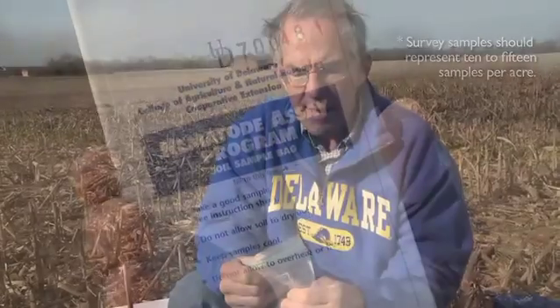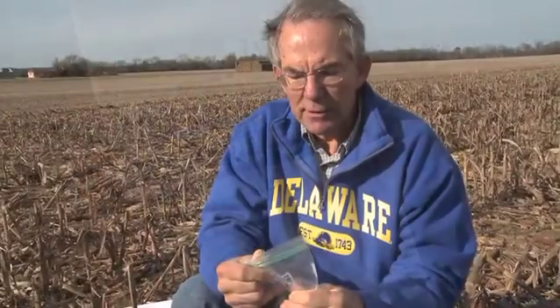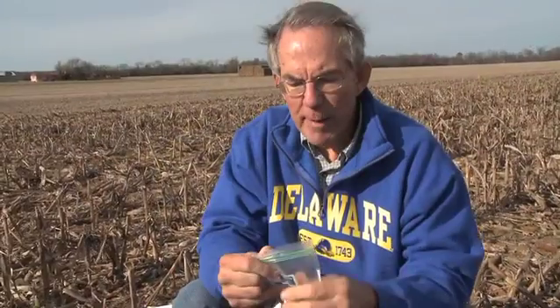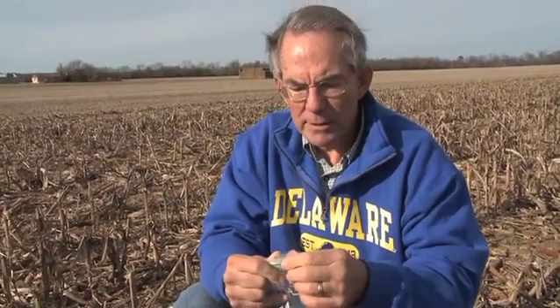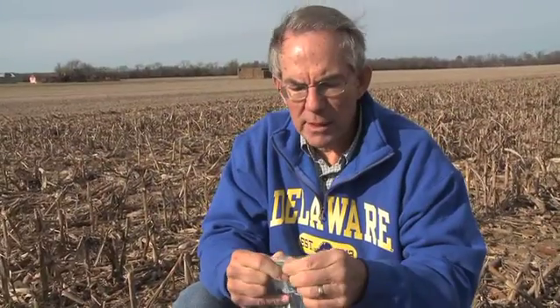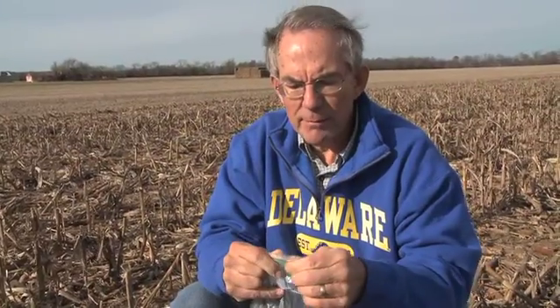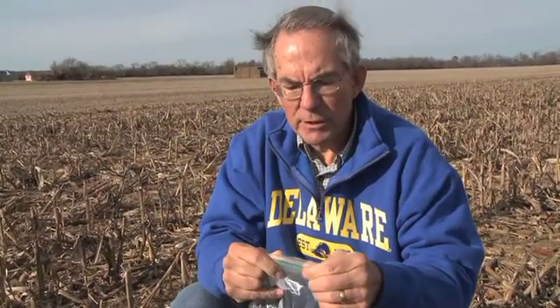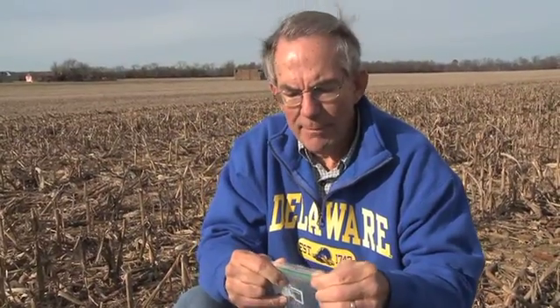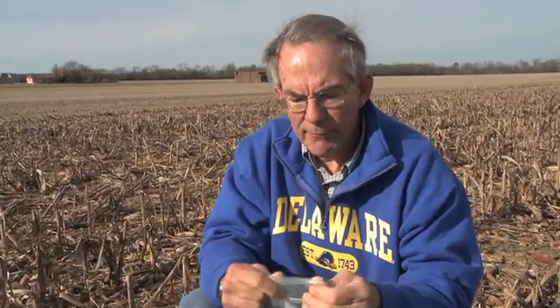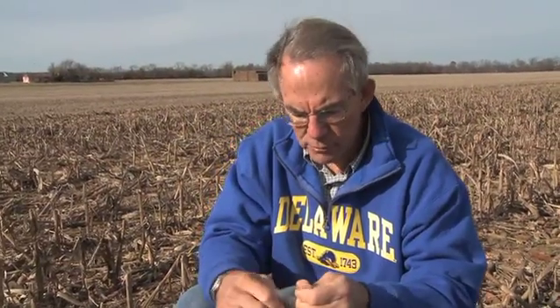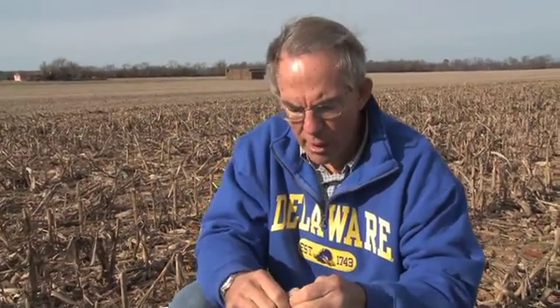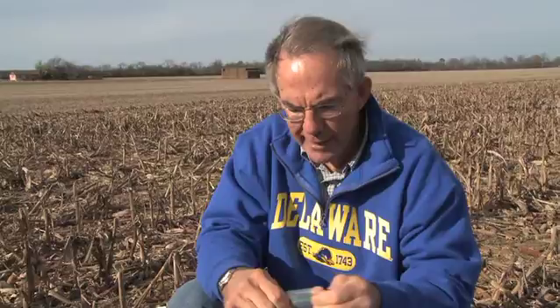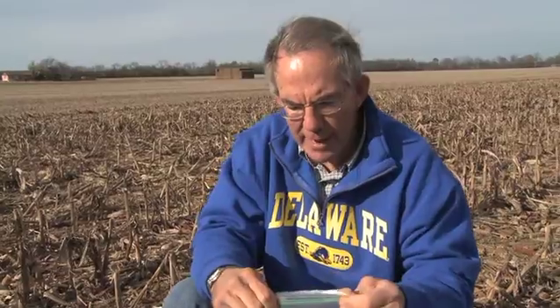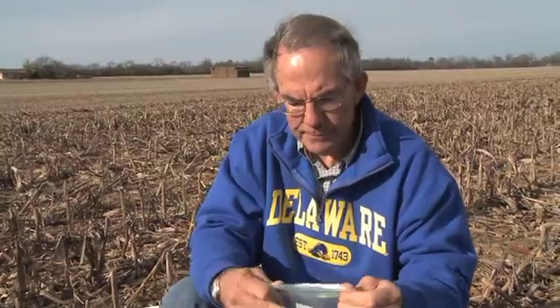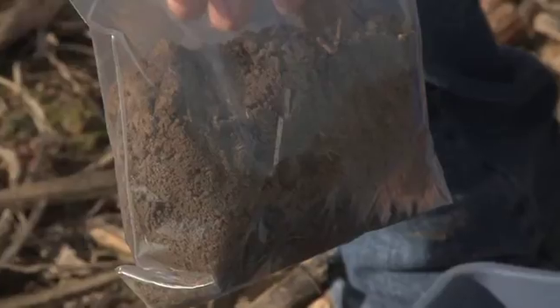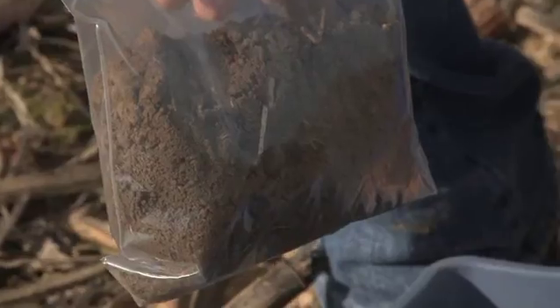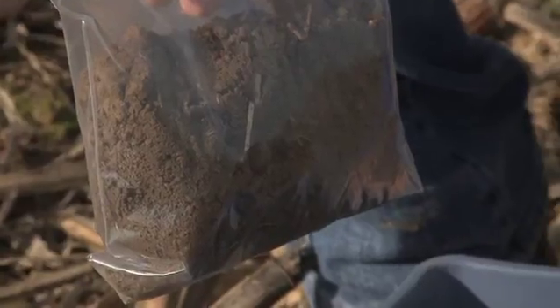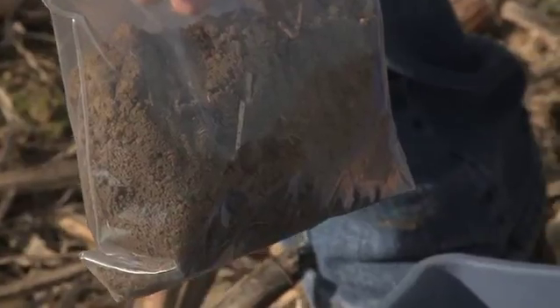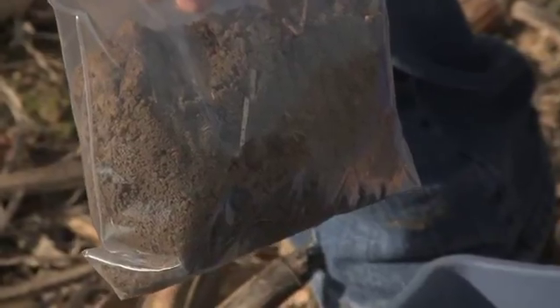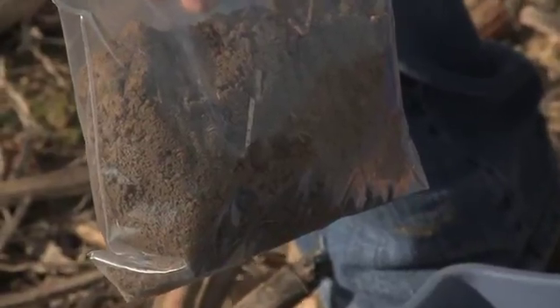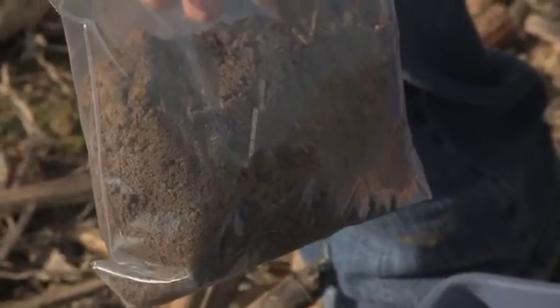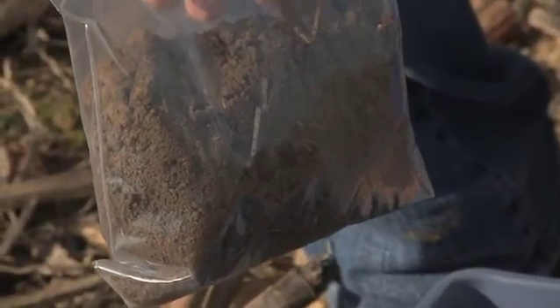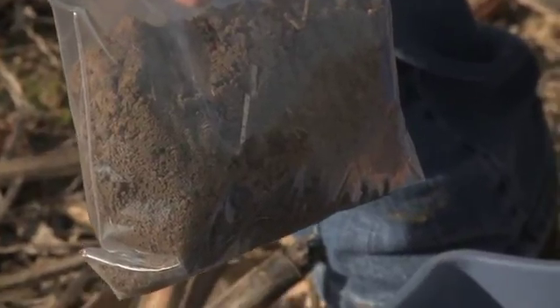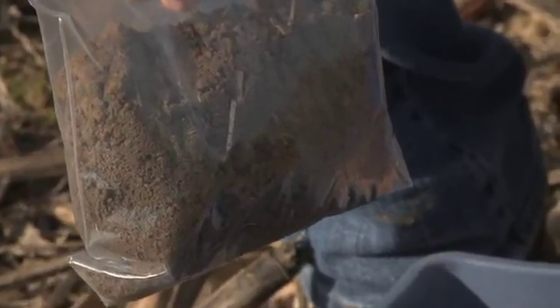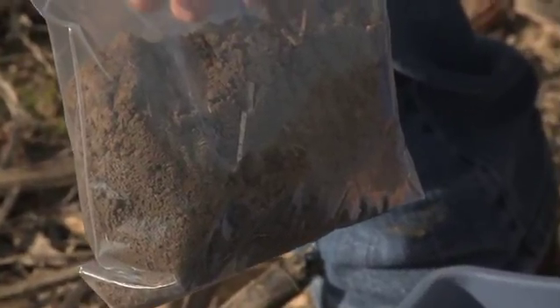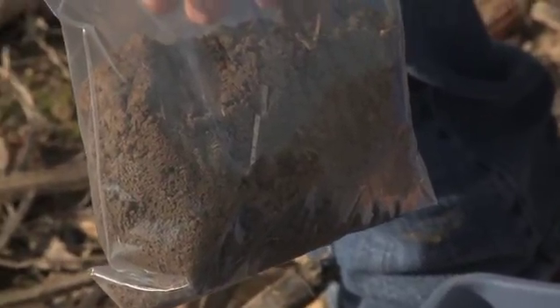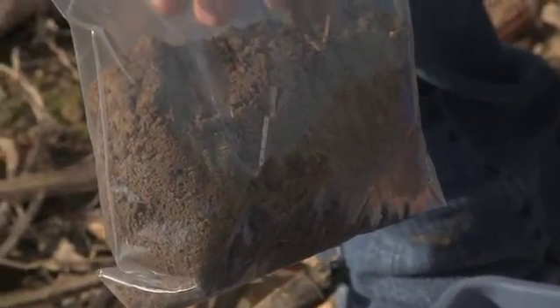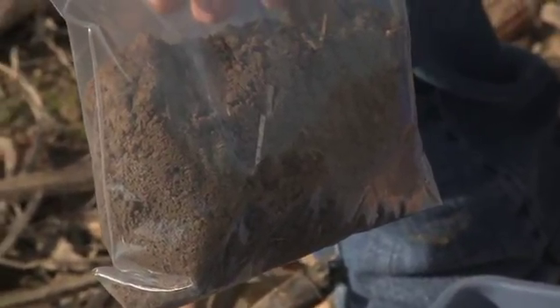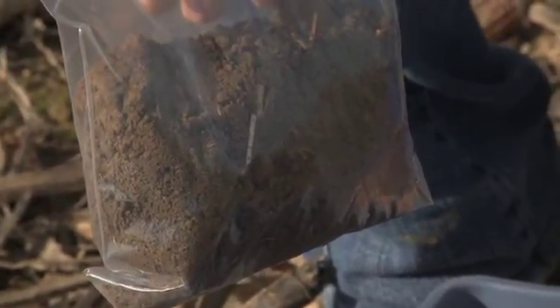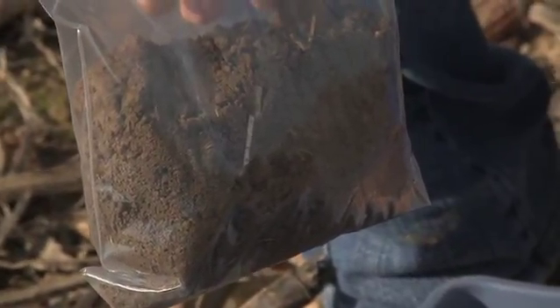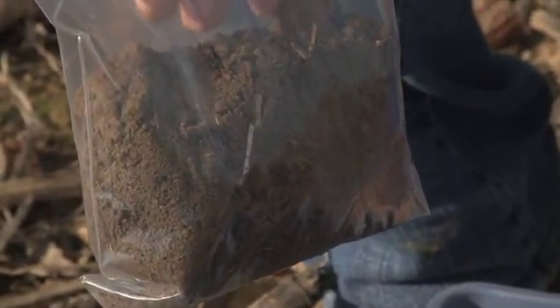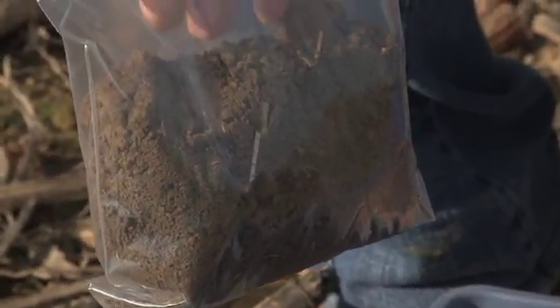It's best to keep the sample from drying out, and it can be kept in the refrigerator until it can be sent to the lab.